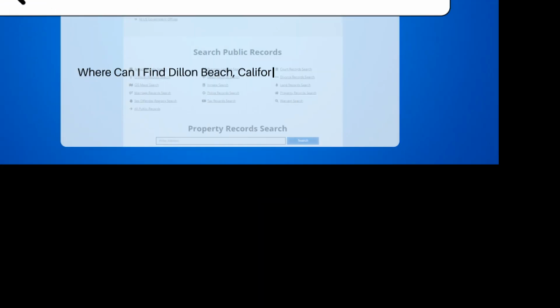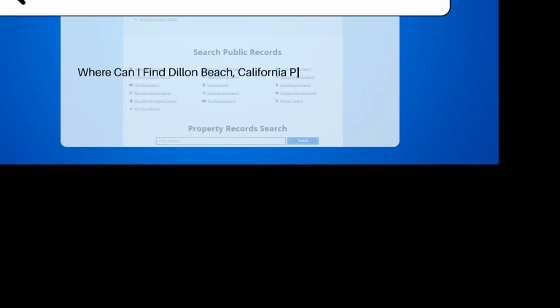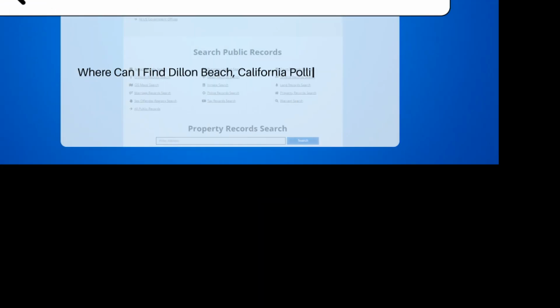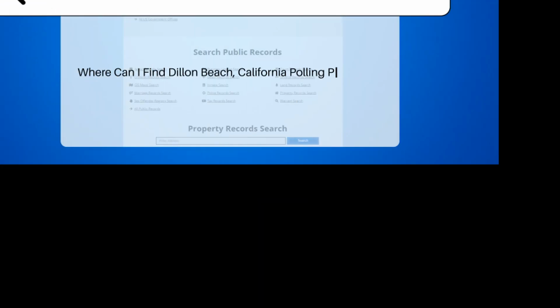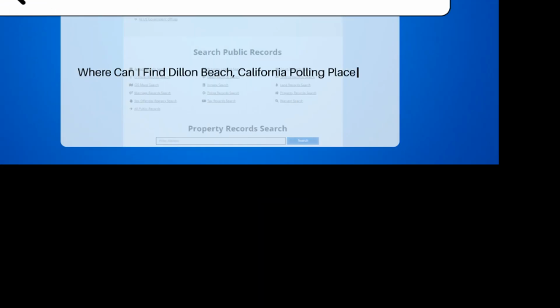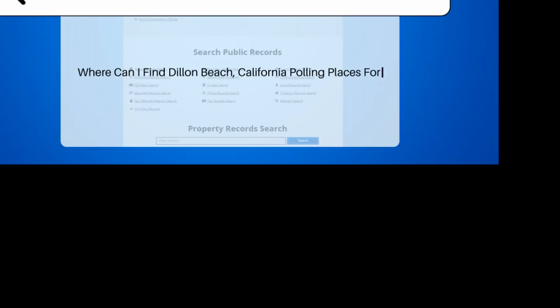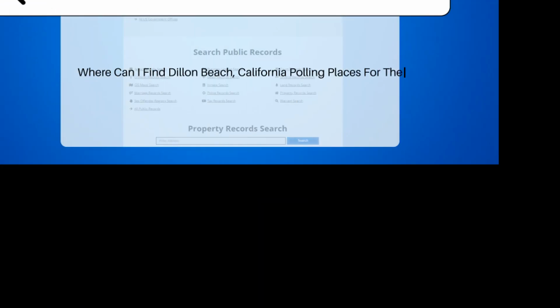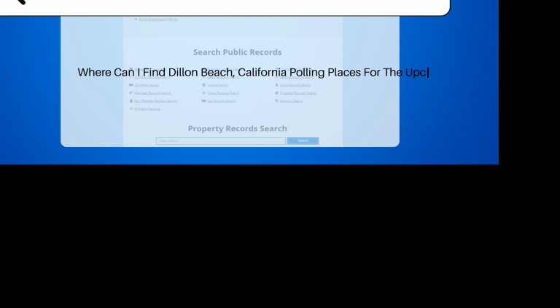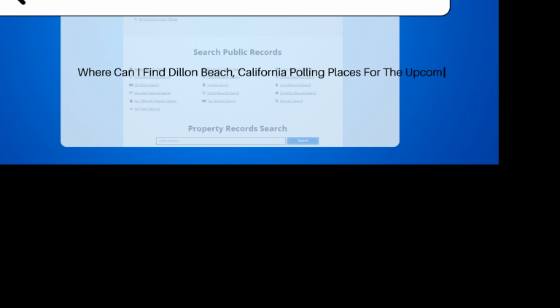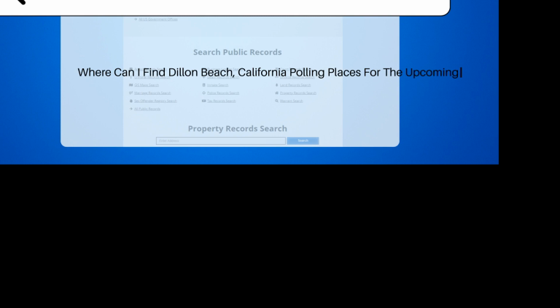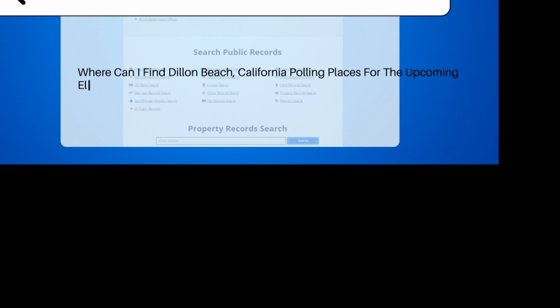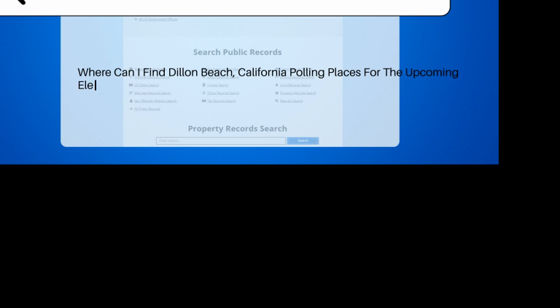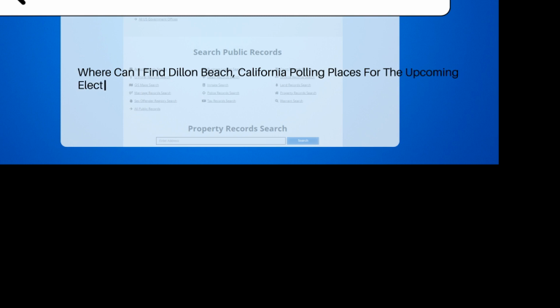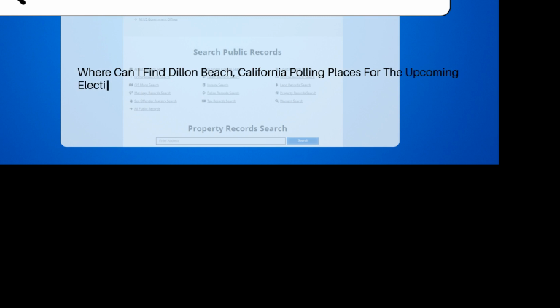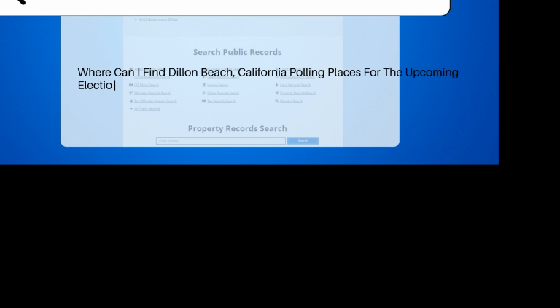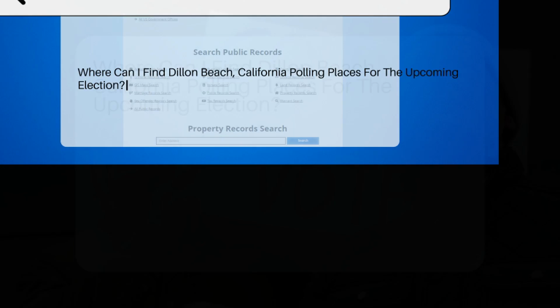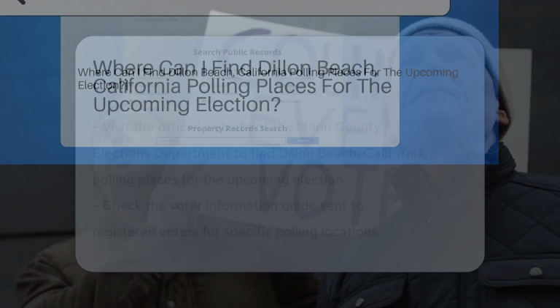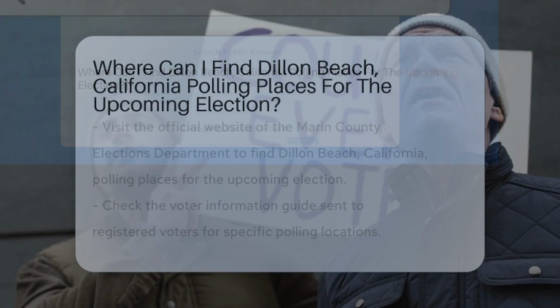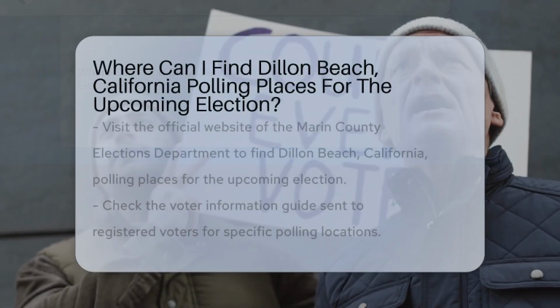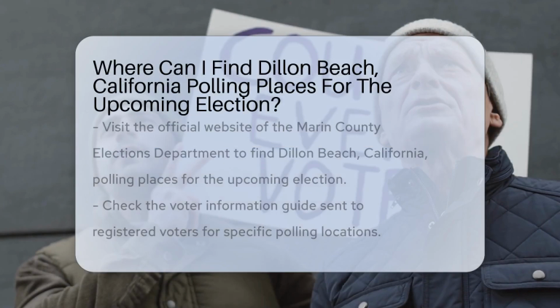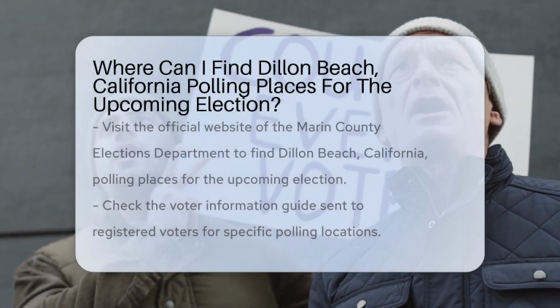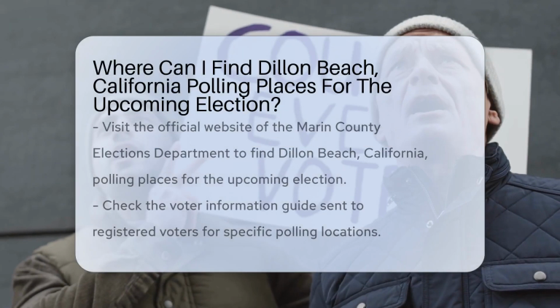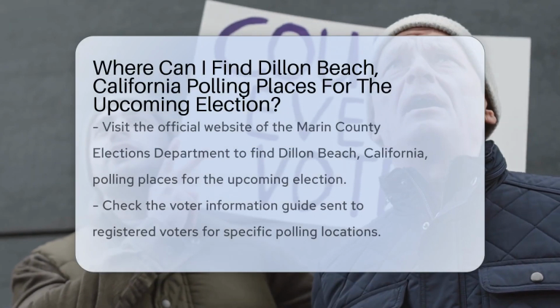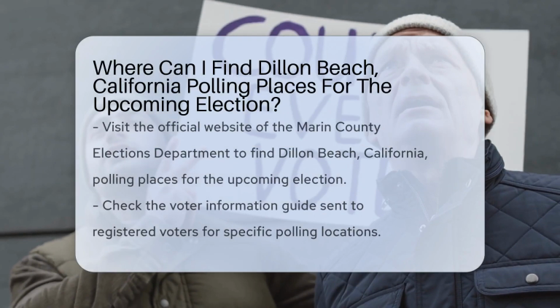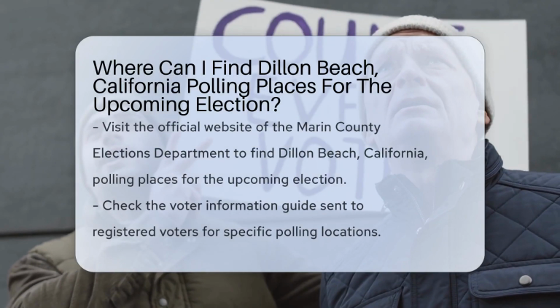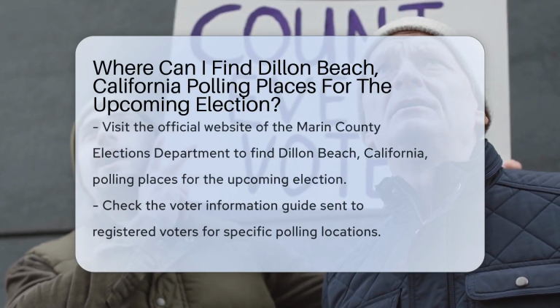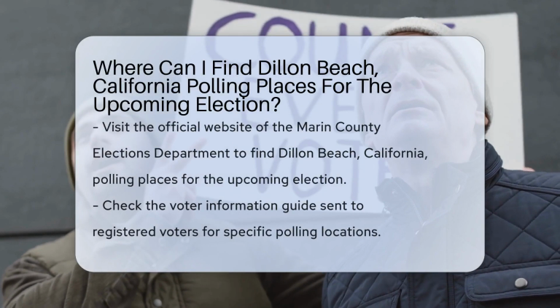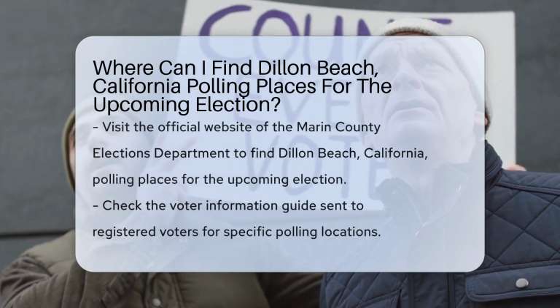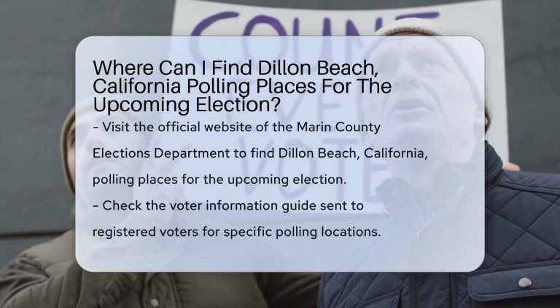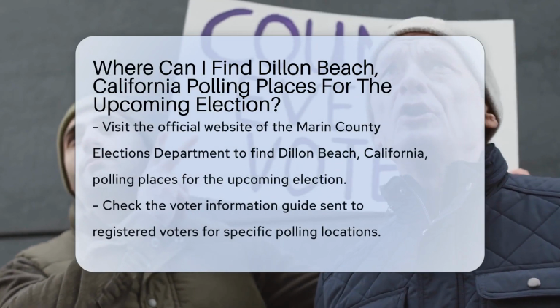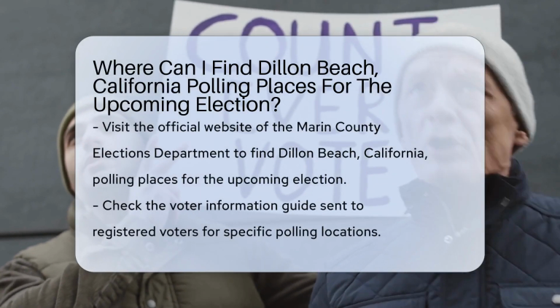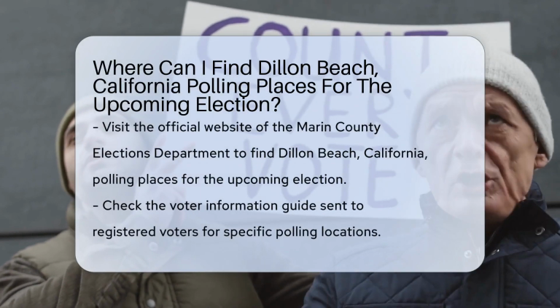Where can I find Dillon Beach, California polling places for the upcoming election?